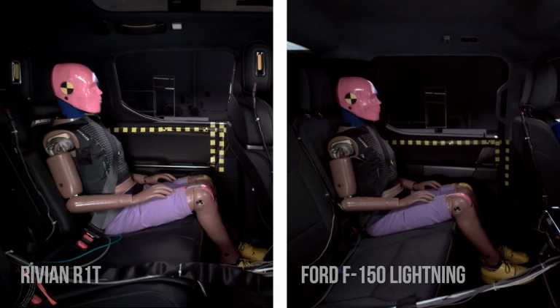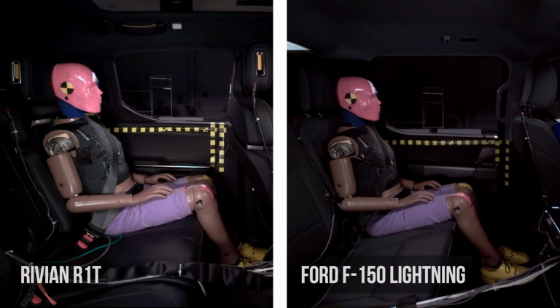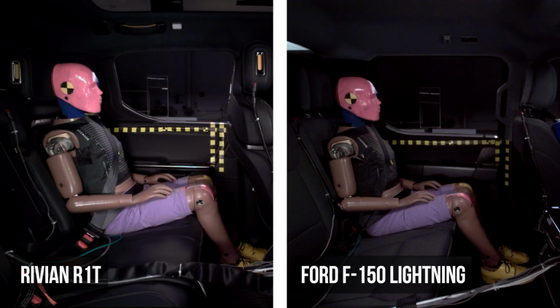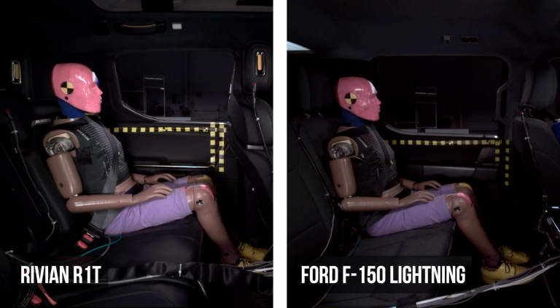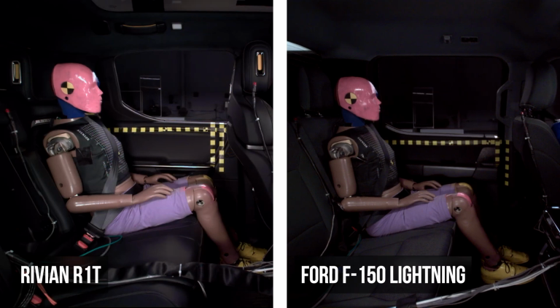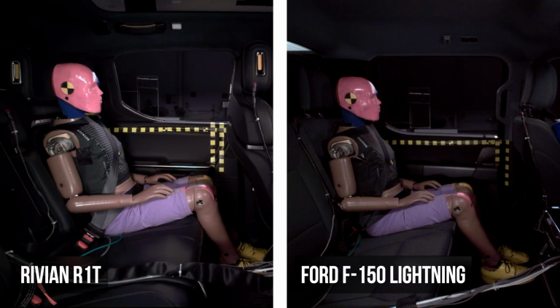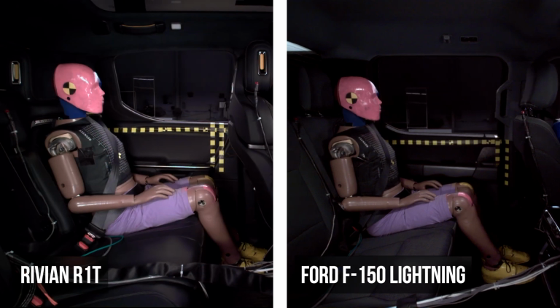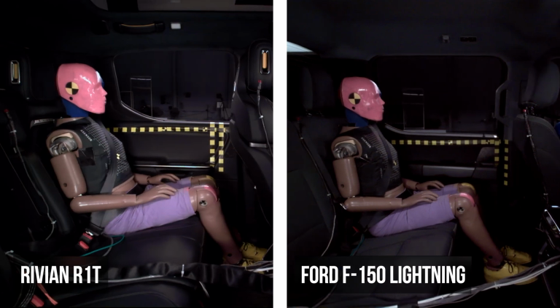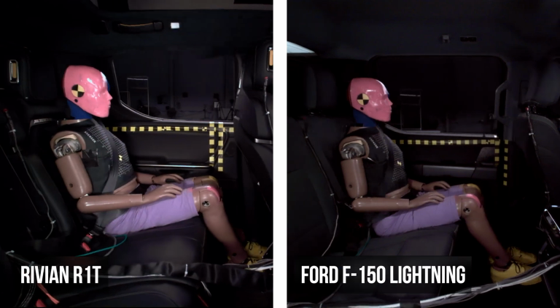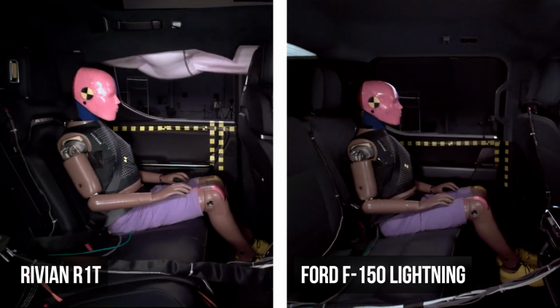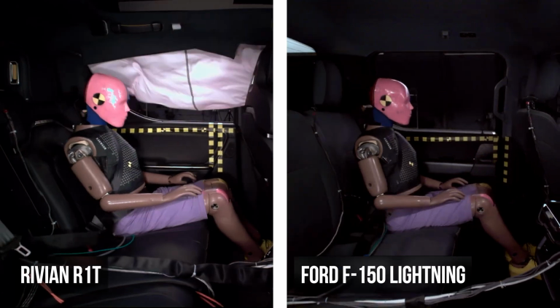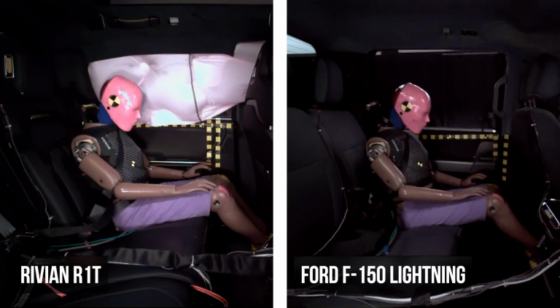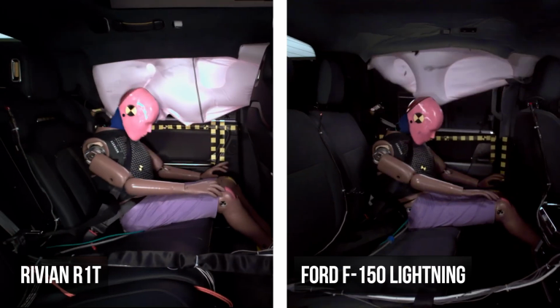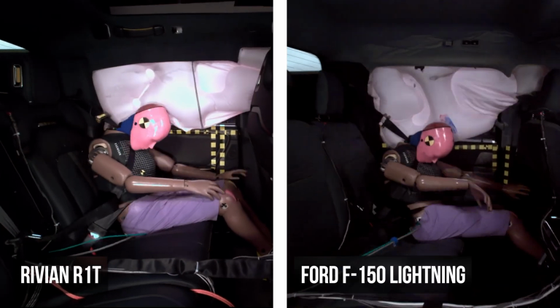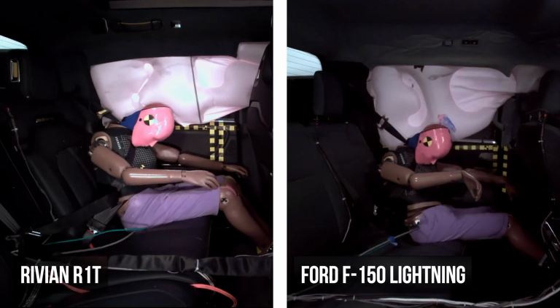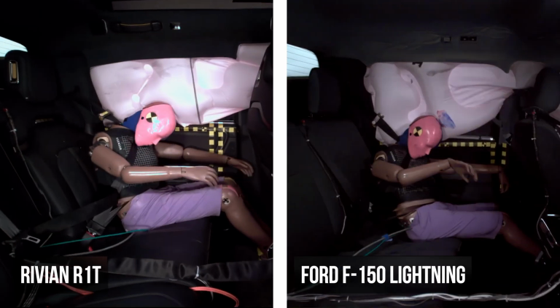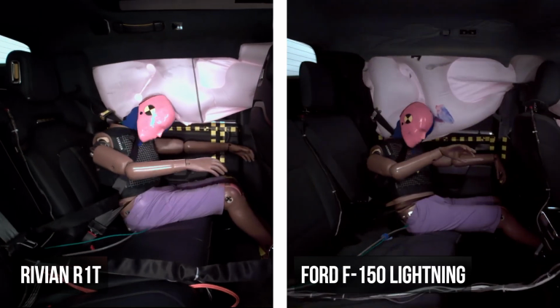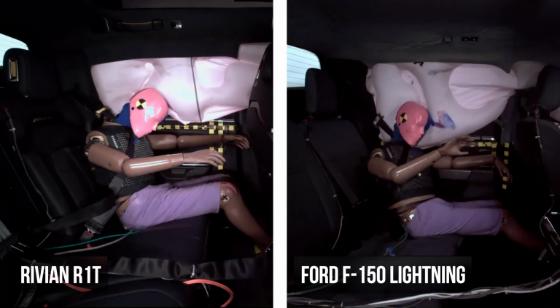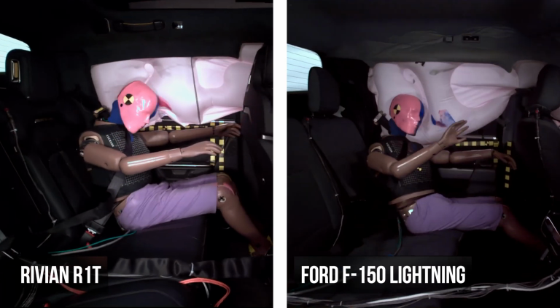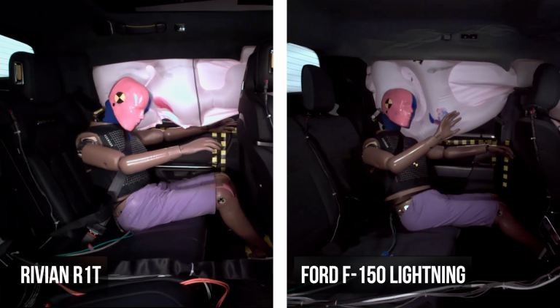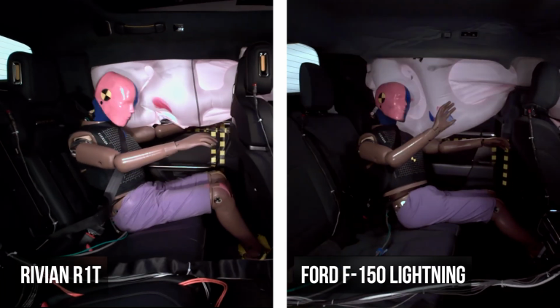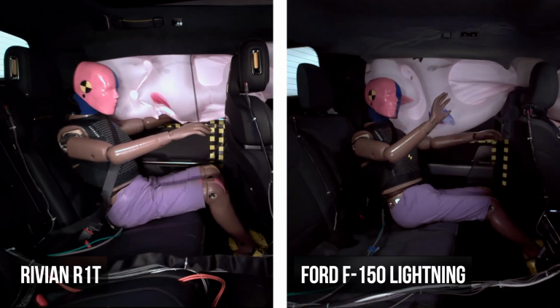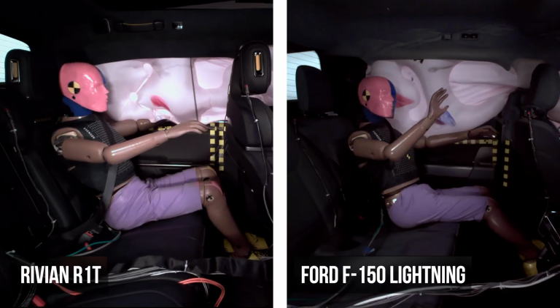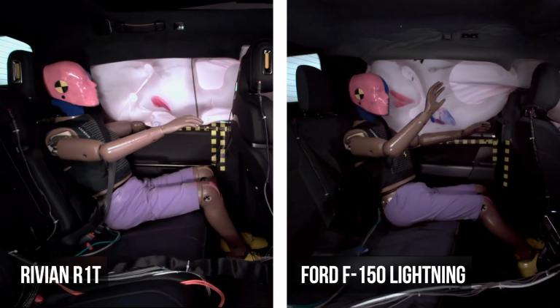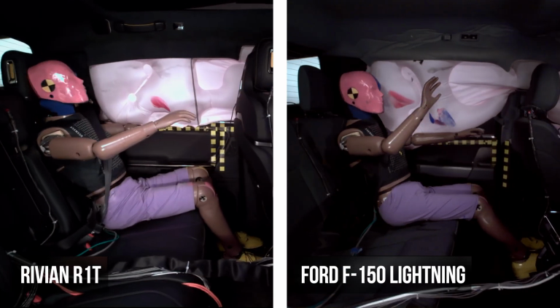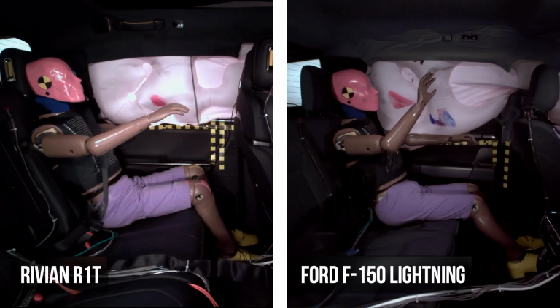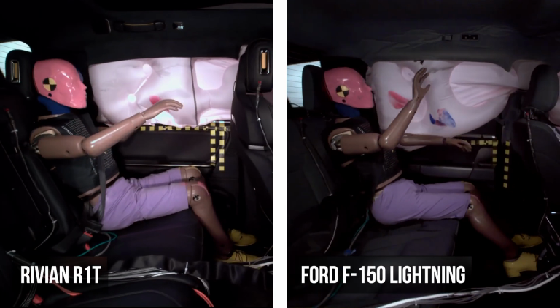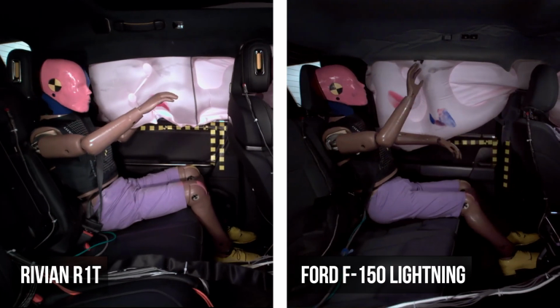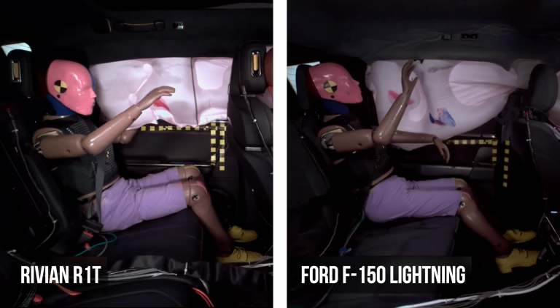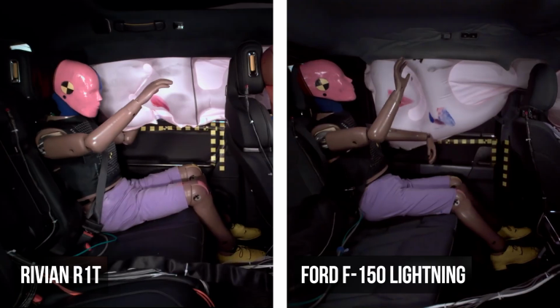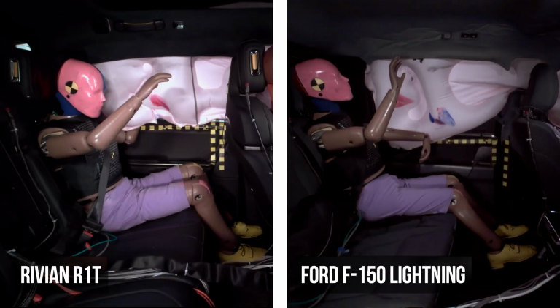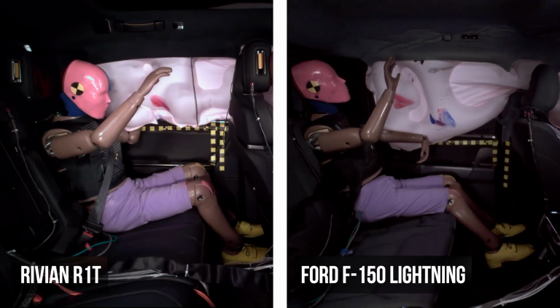The dummies in the Rivian R1T and Ford F-150 Lightning both experienced dangerous submarining.